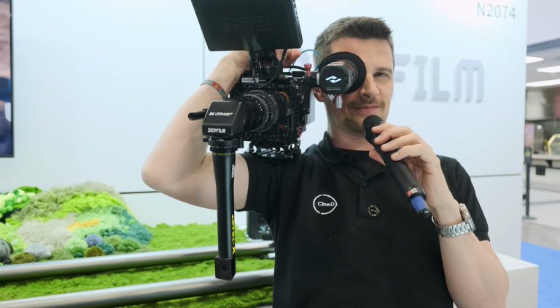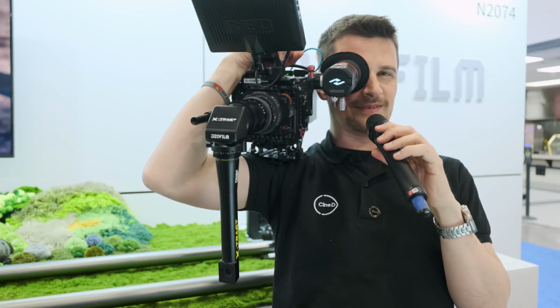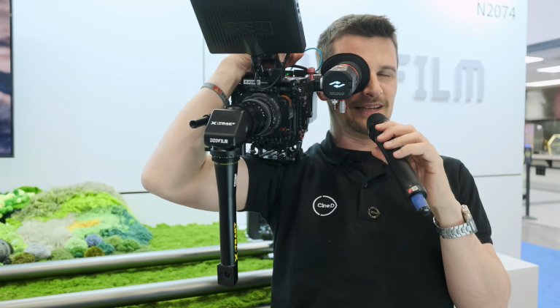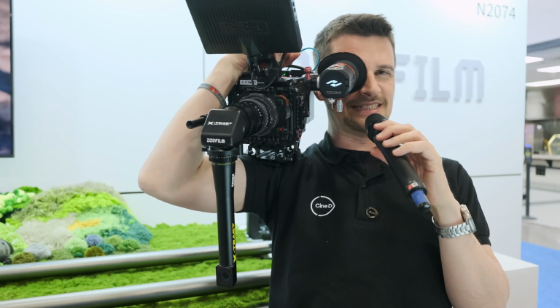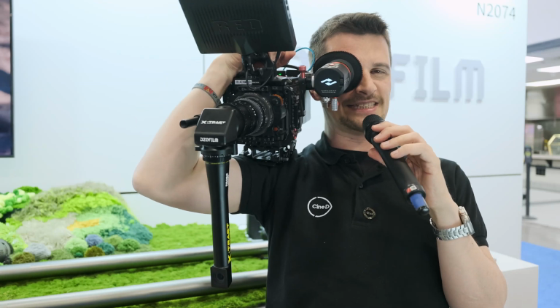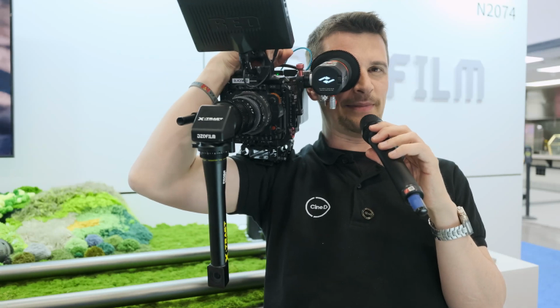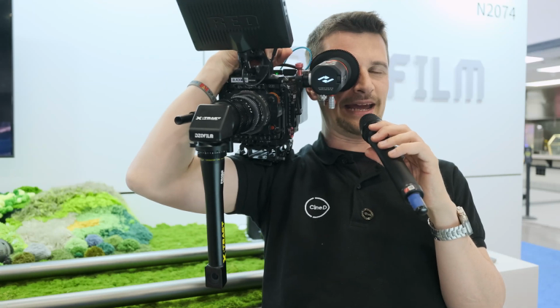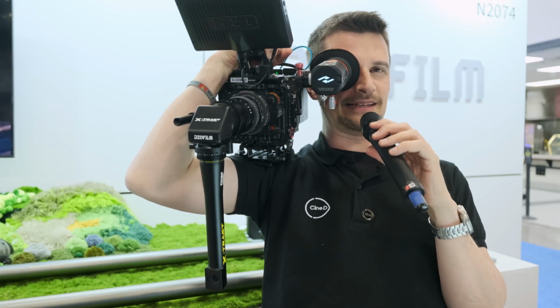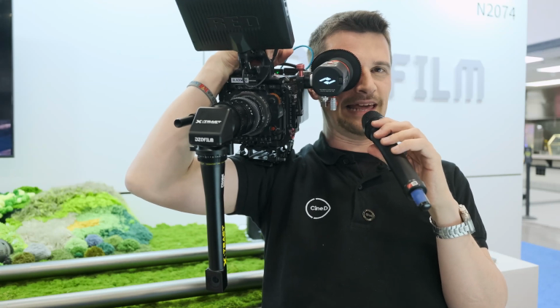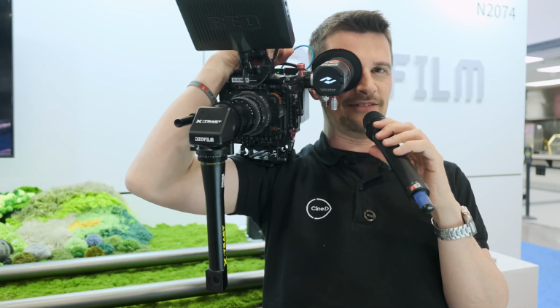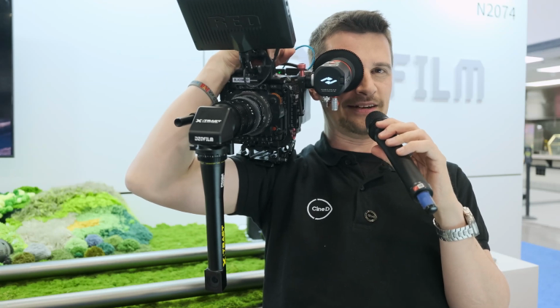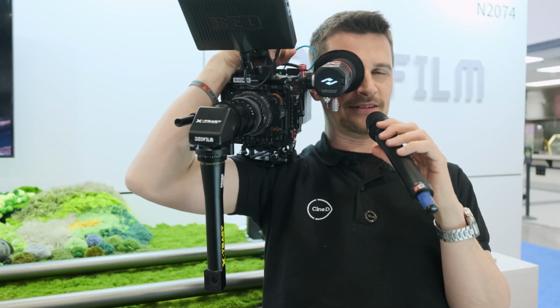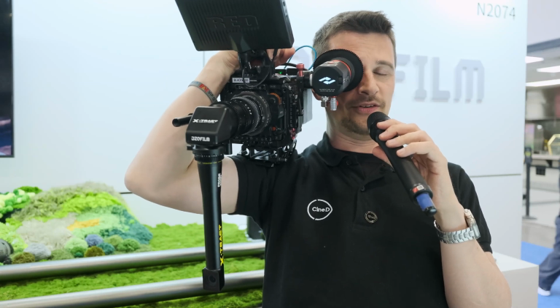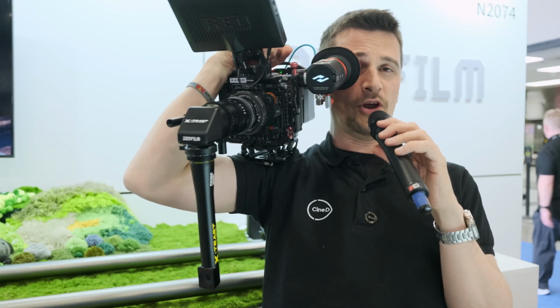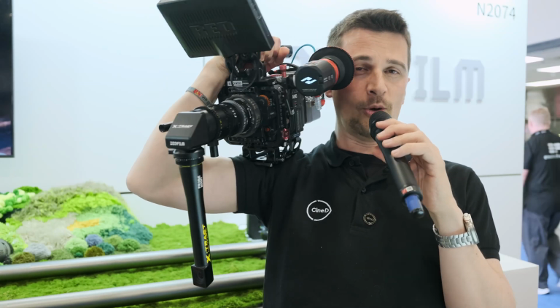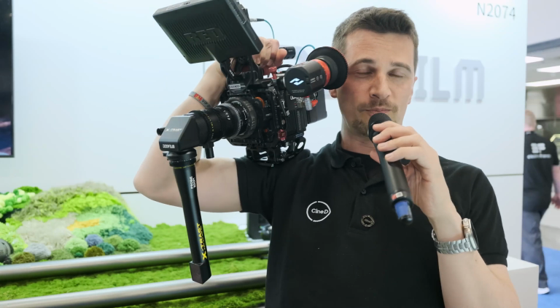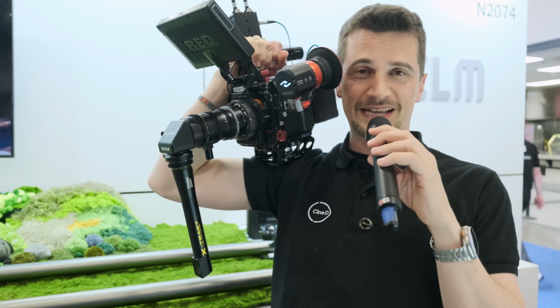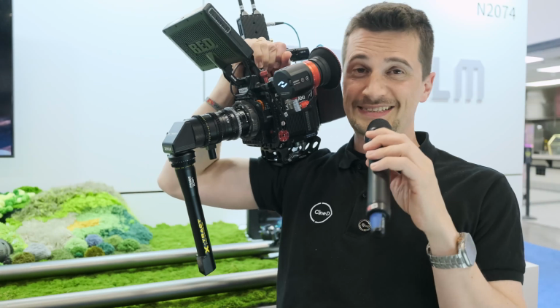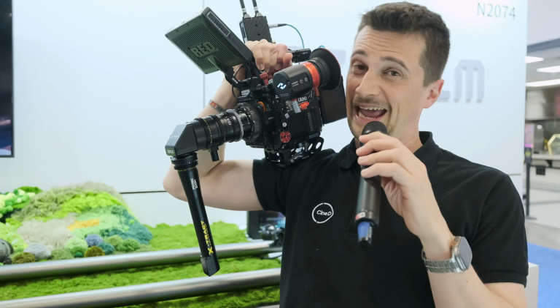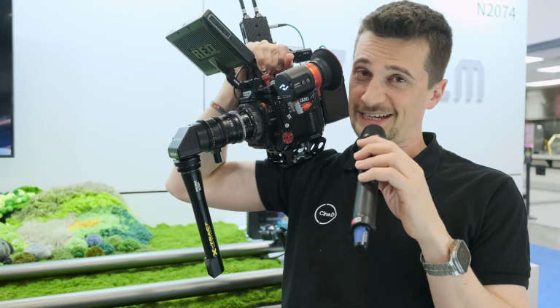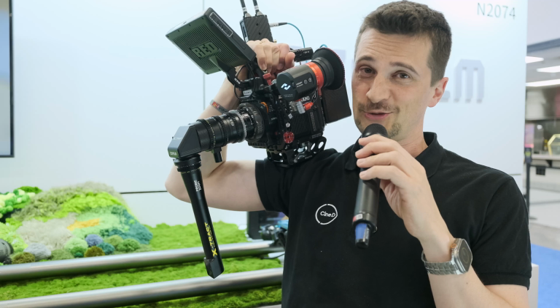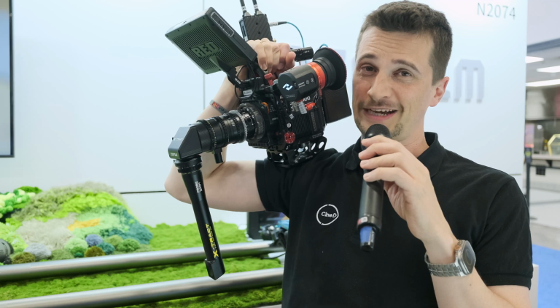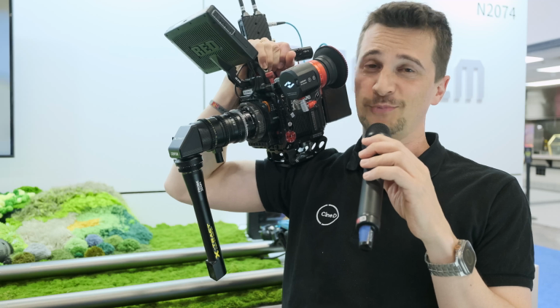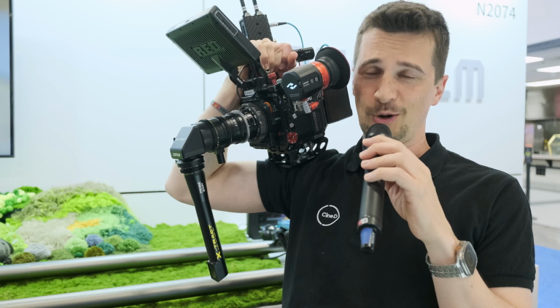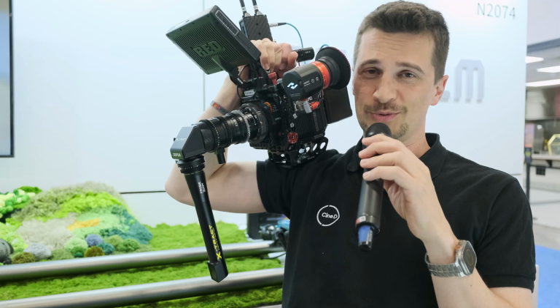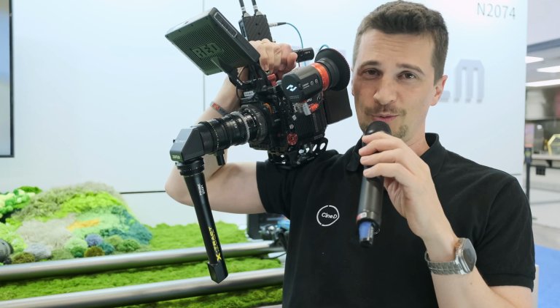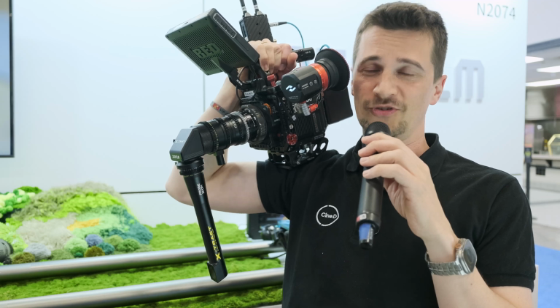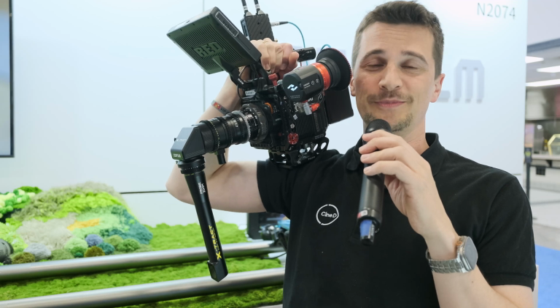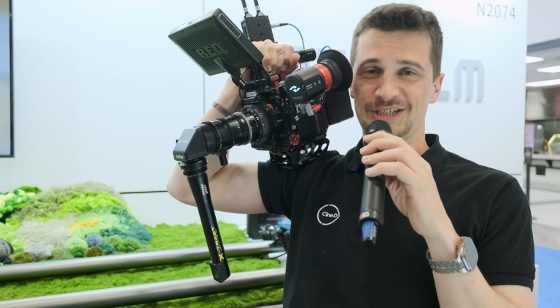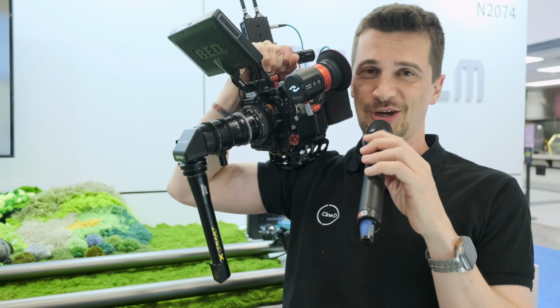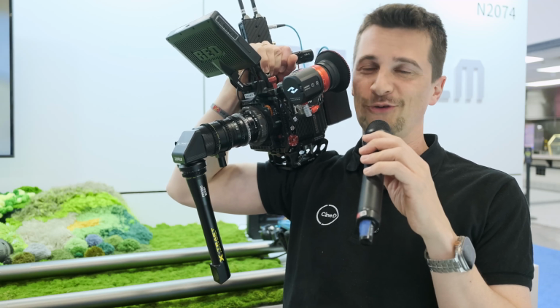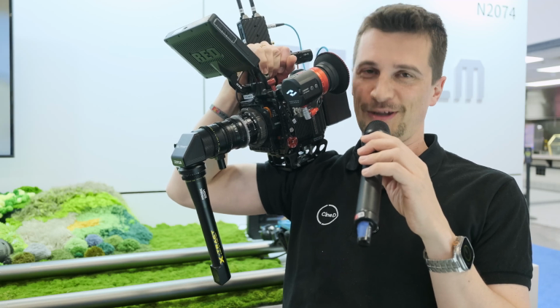Is this a mechanical elephant? No, it's the X-TRACT ProbeZoom from DCO Film.